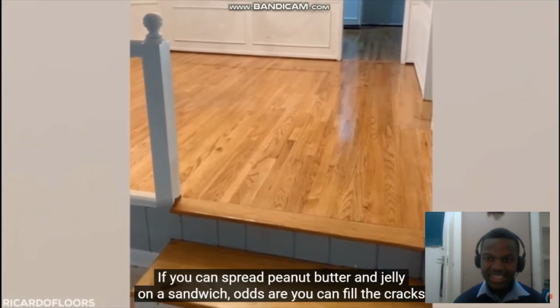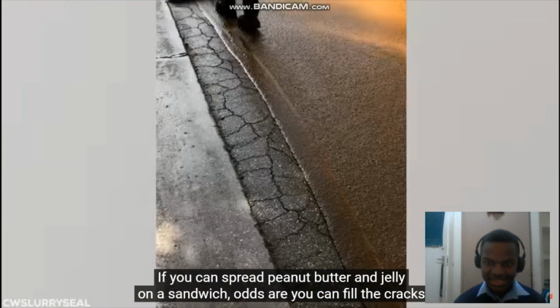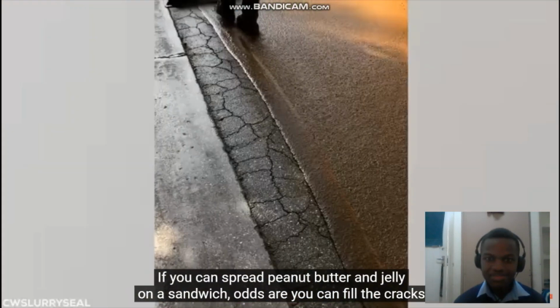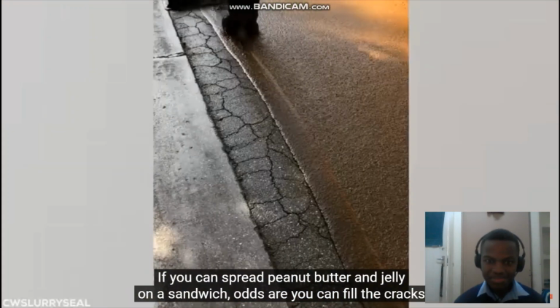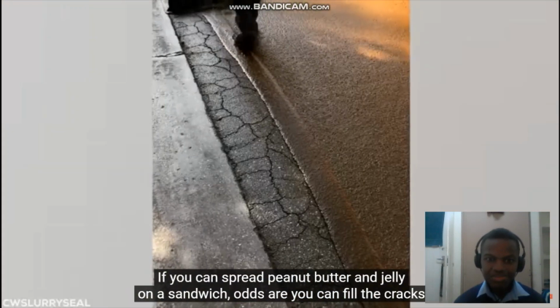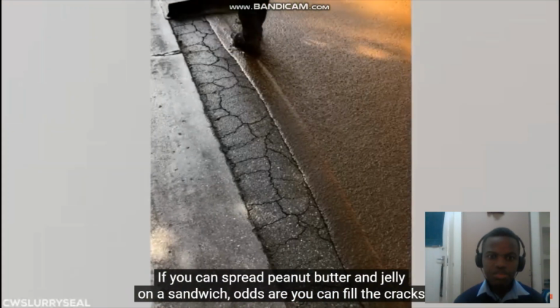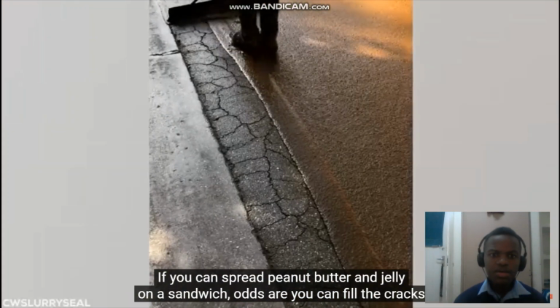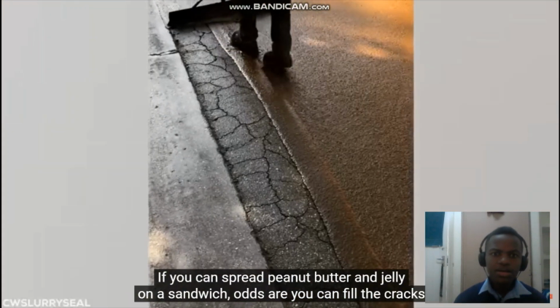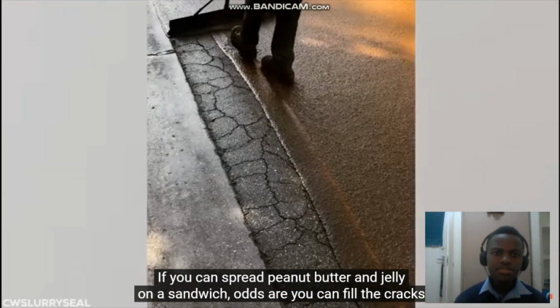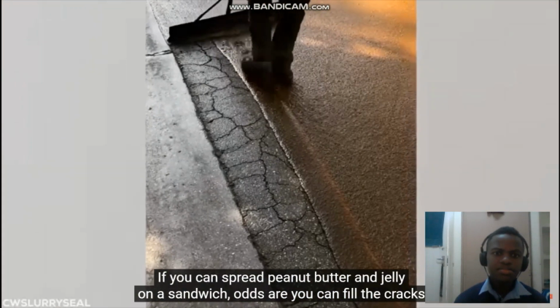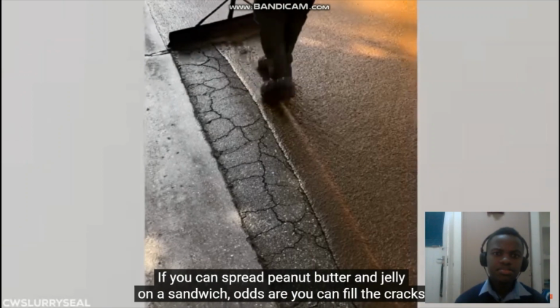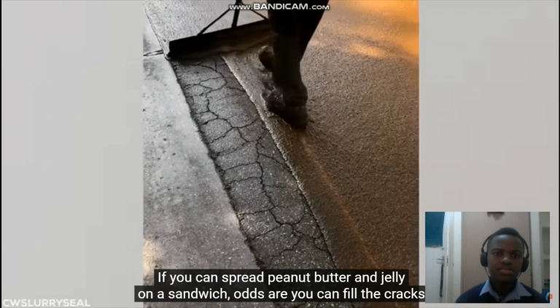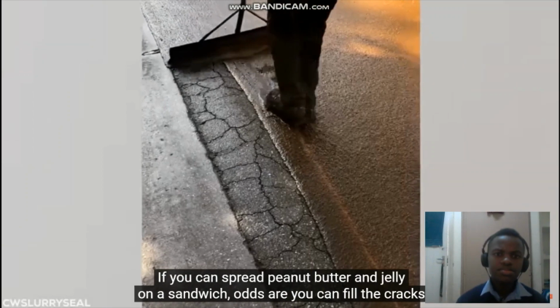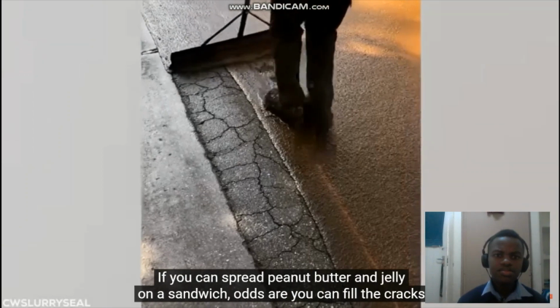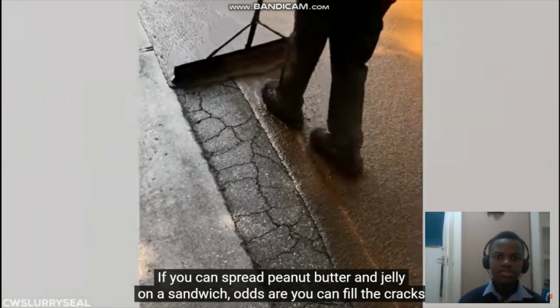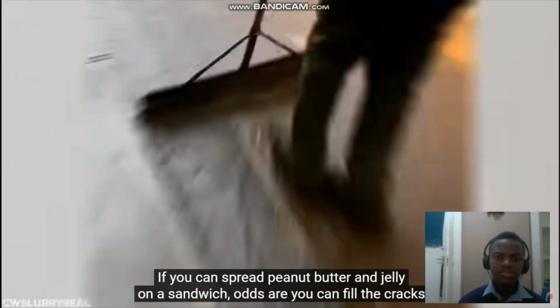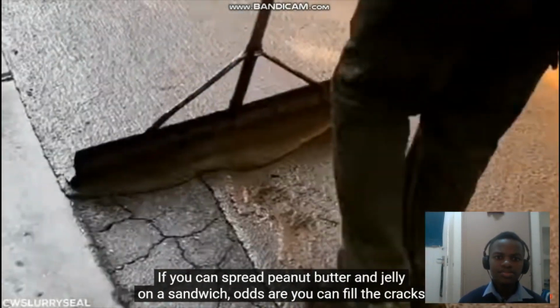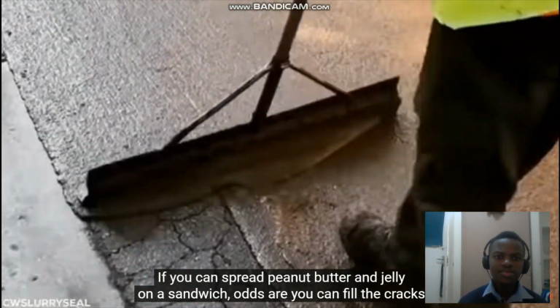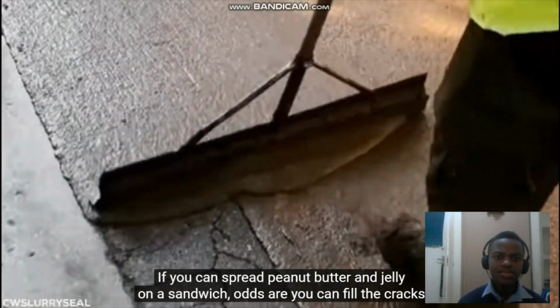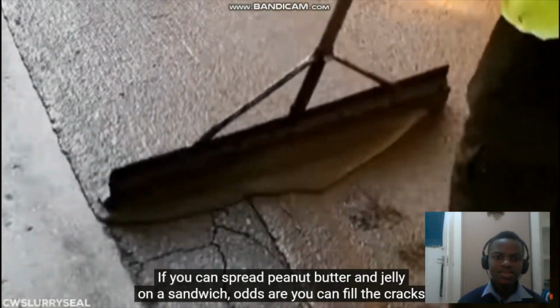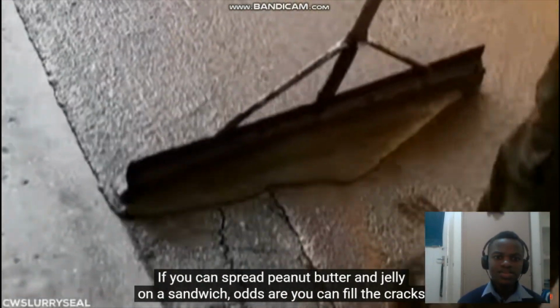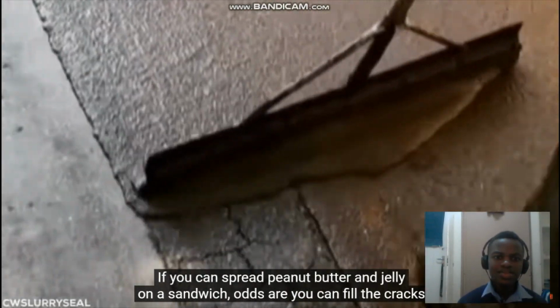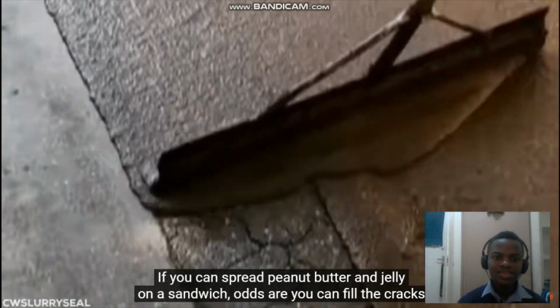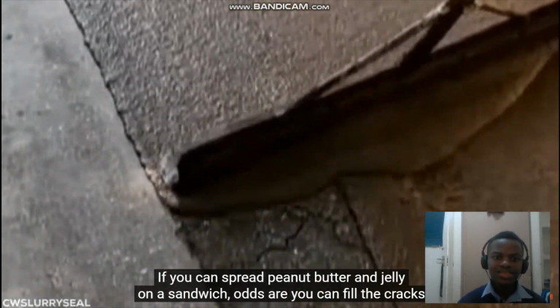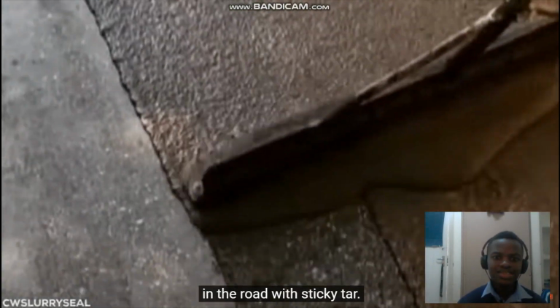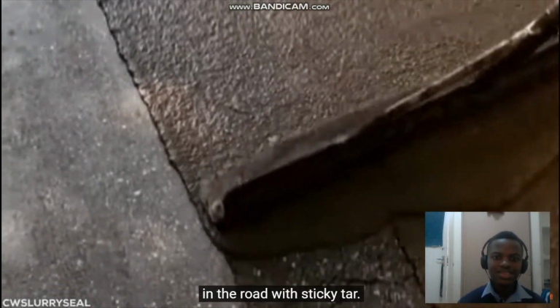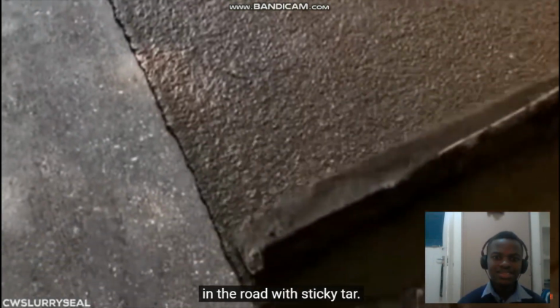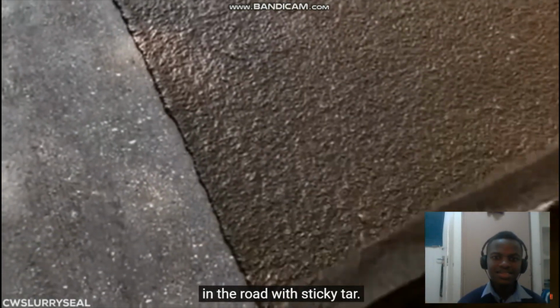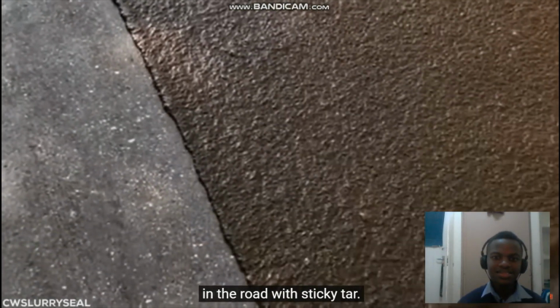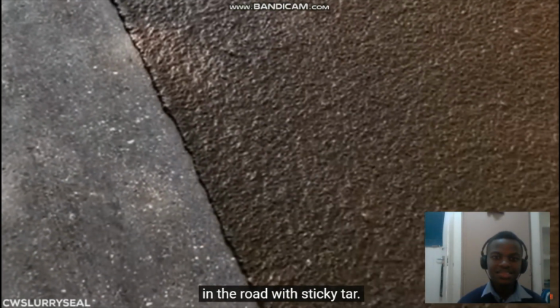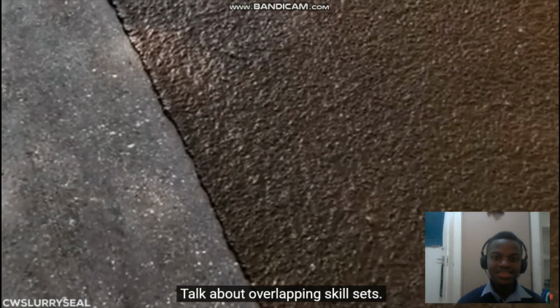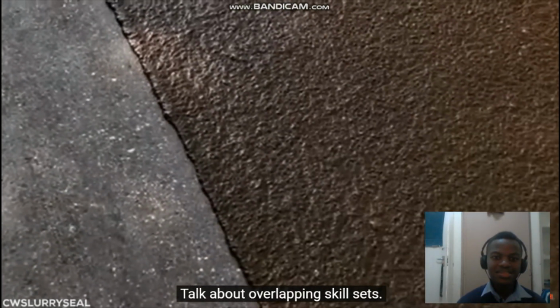If you can spread peanut butter and jelly on a sandwich, odds are you can fill the cracks in the road with sticky tar.